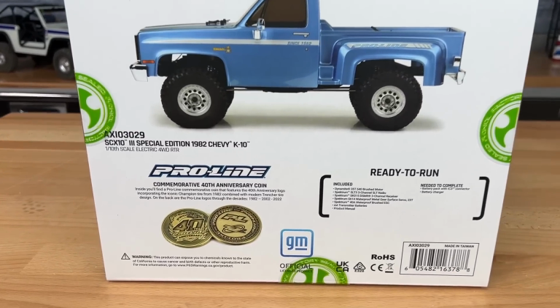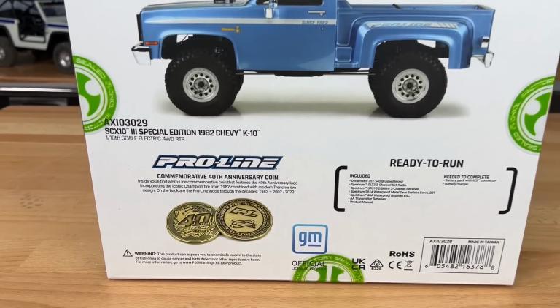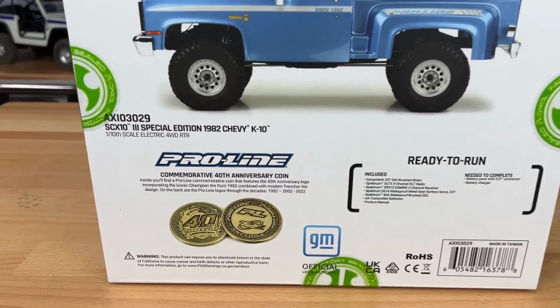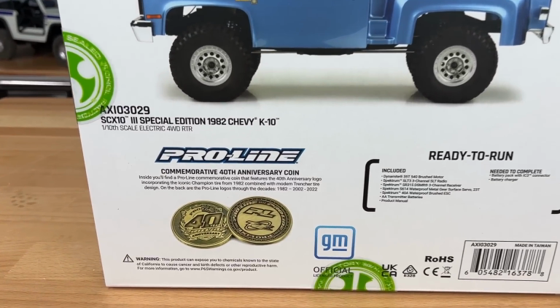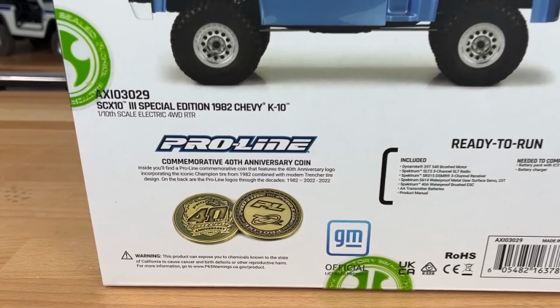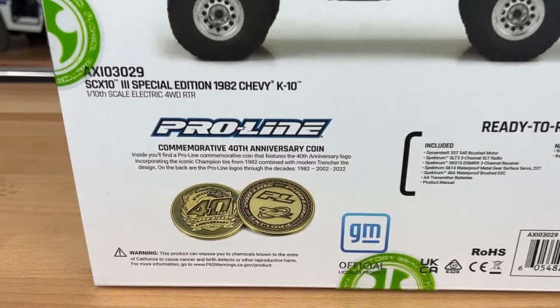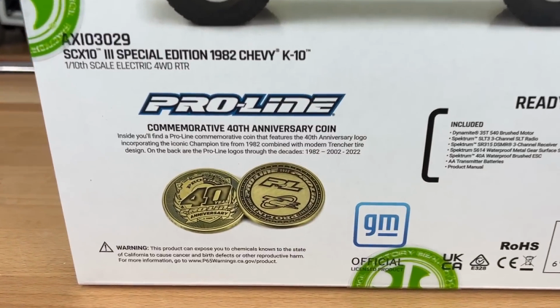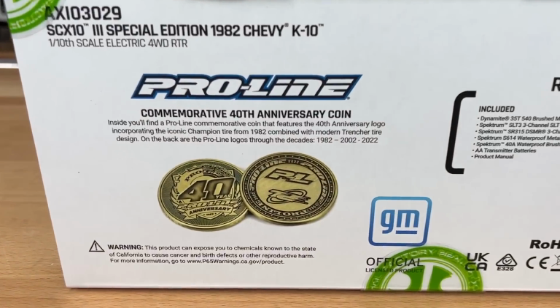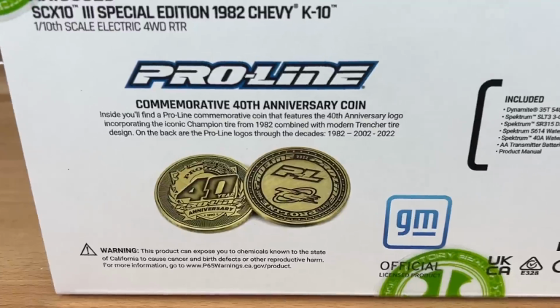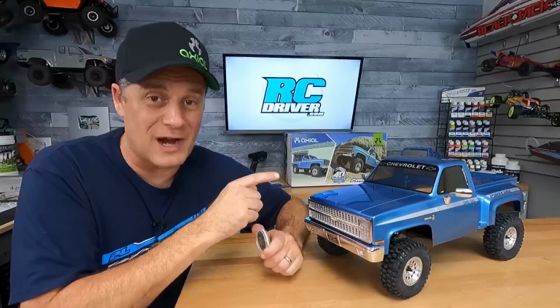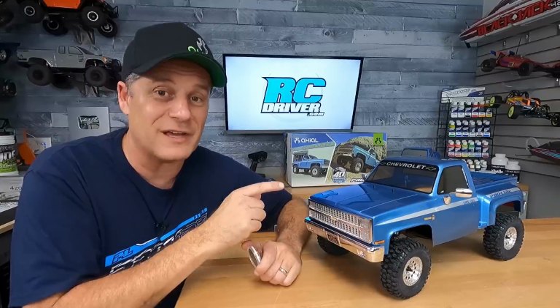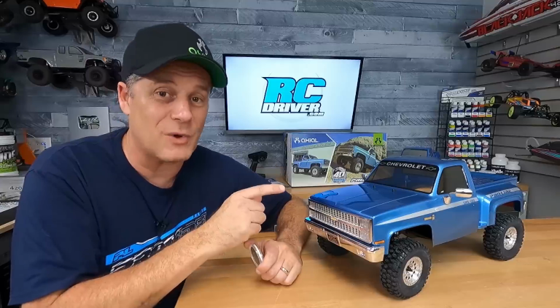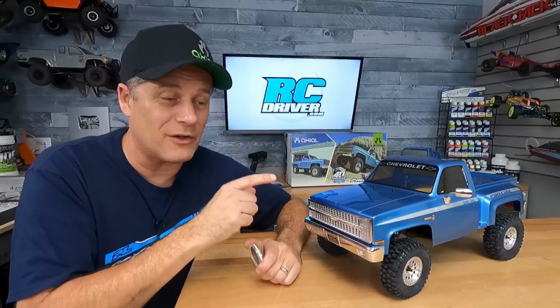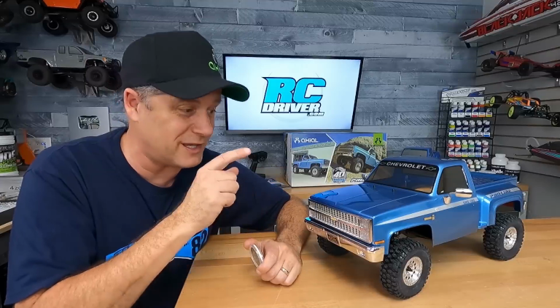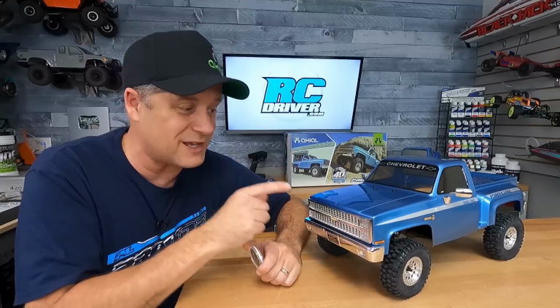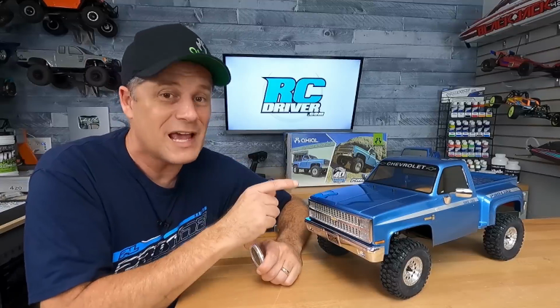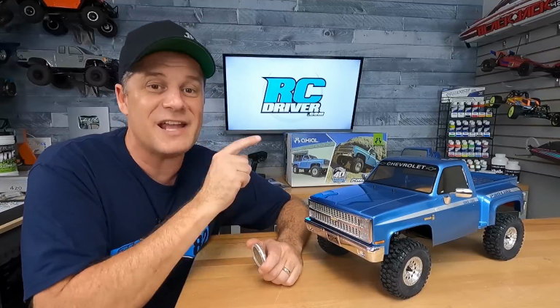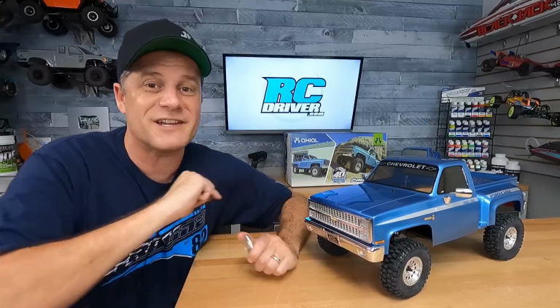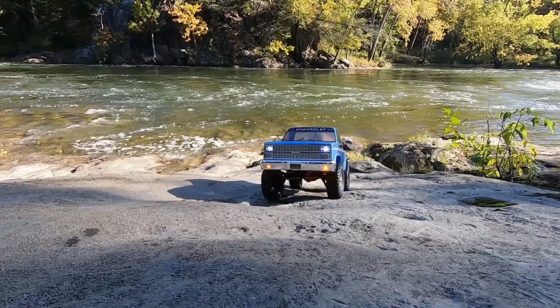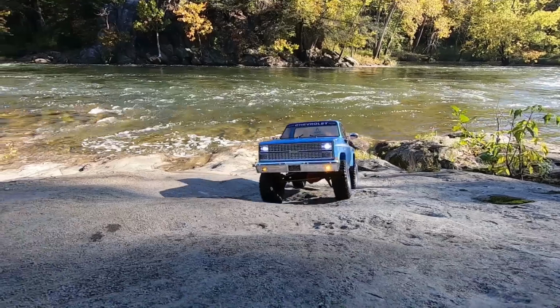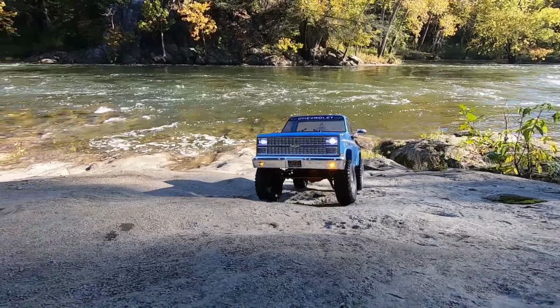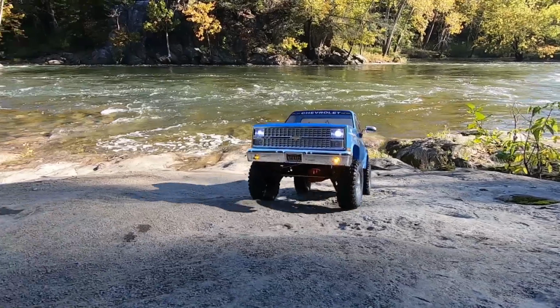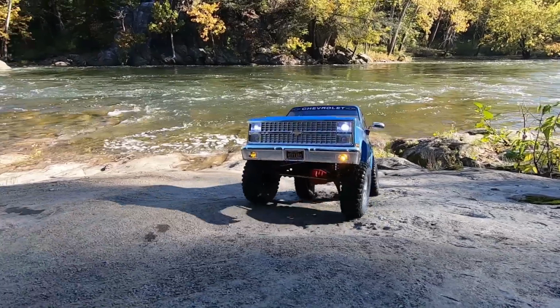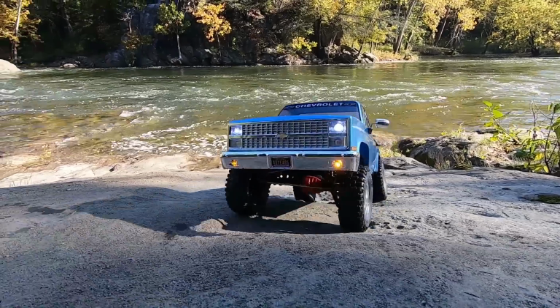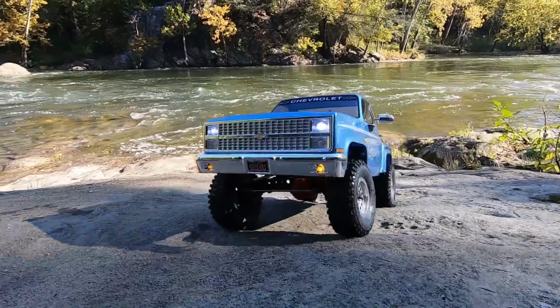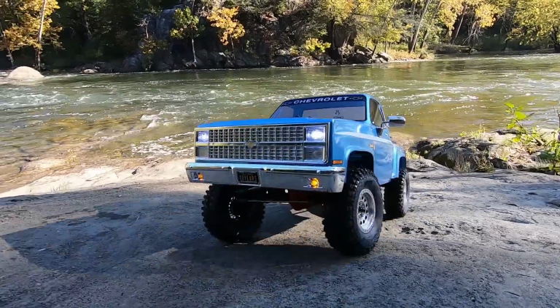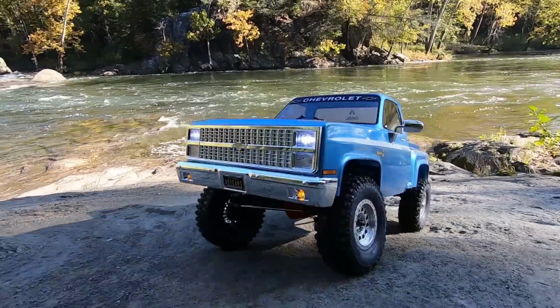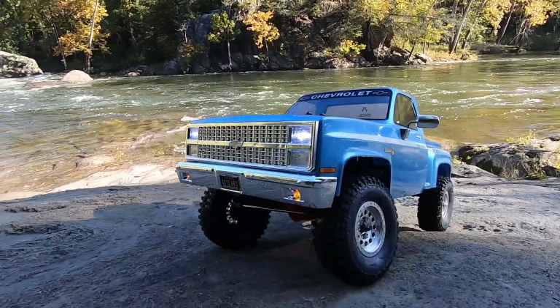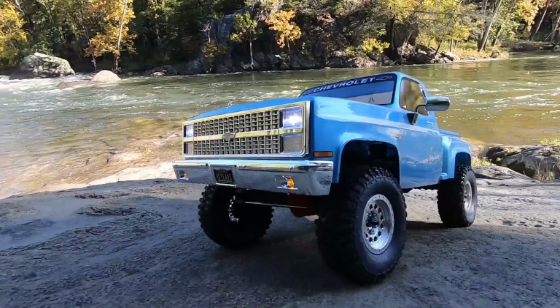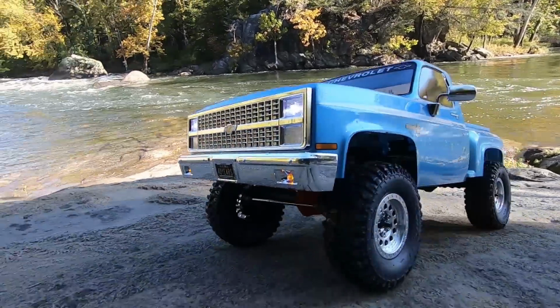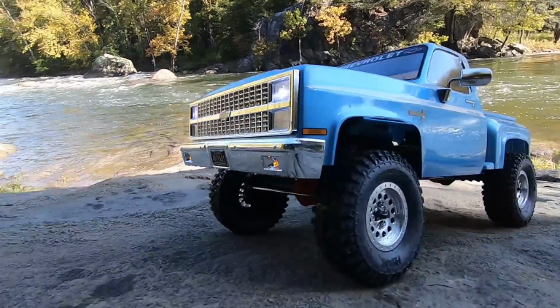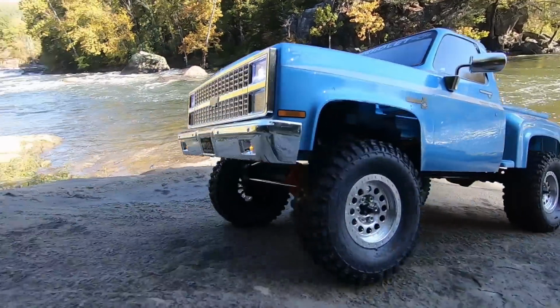I'm actually going to take this thing out driving as well — yes, it's going to get dirty. So do me a favor, hit that like and subscribe button. All right, let's take a closer look at this beautiful Chevrolet K10.